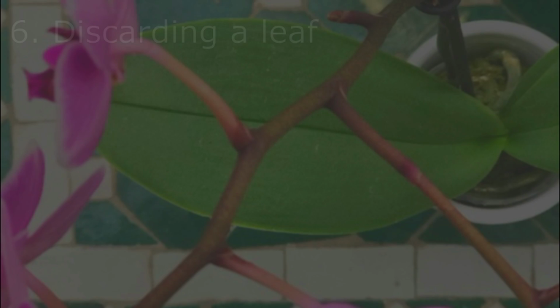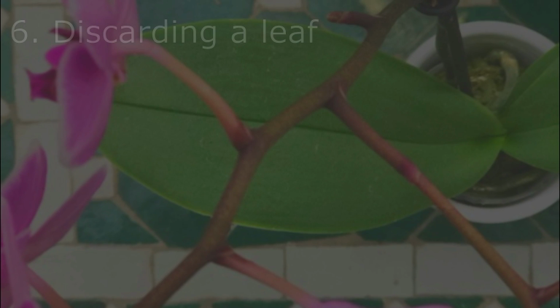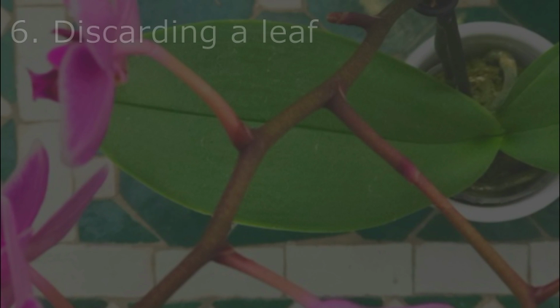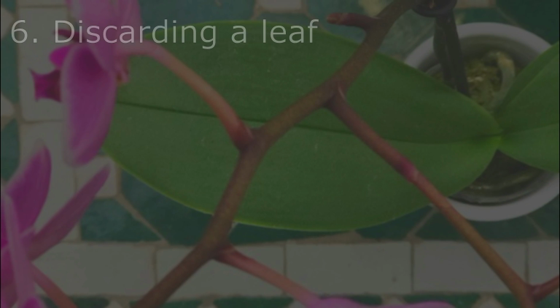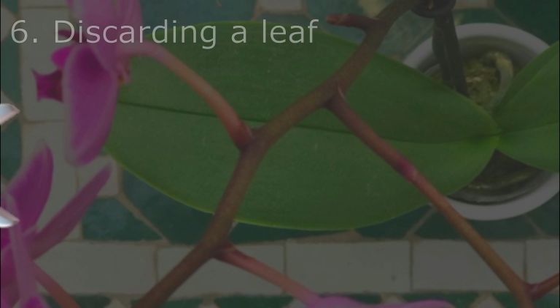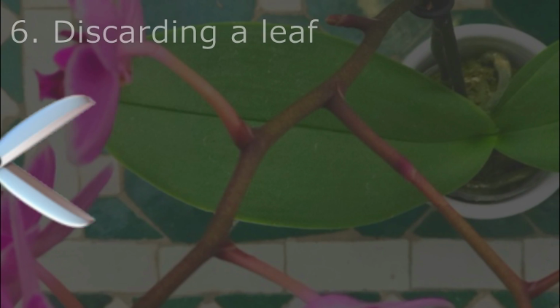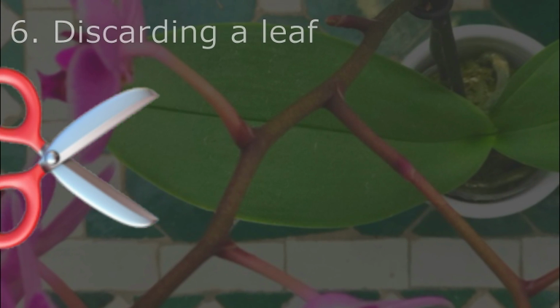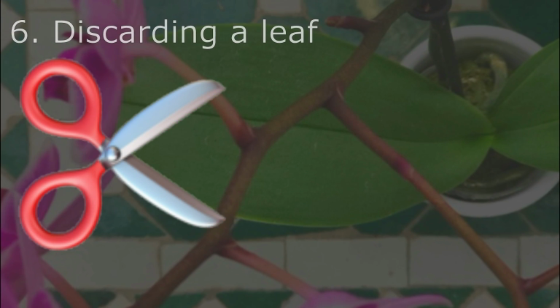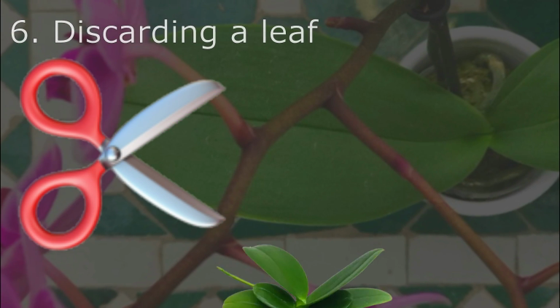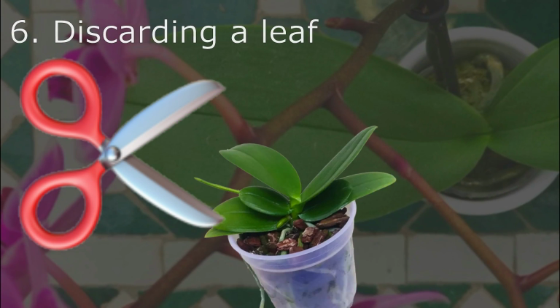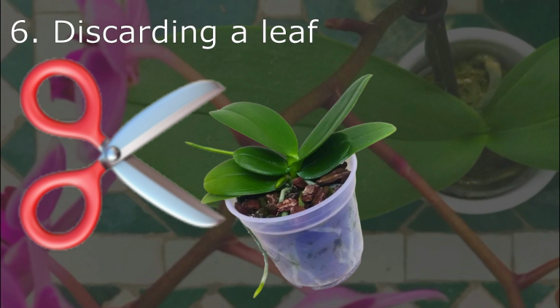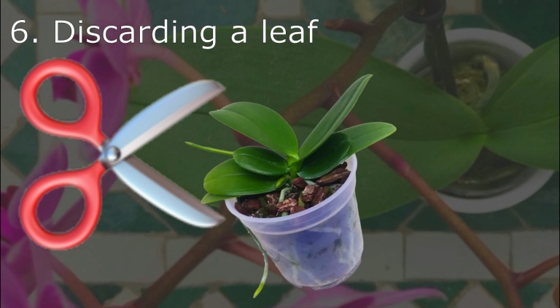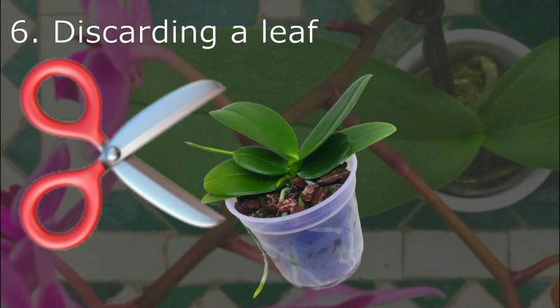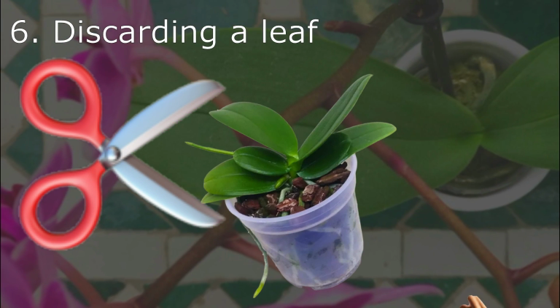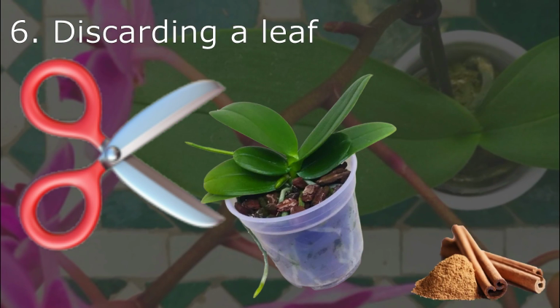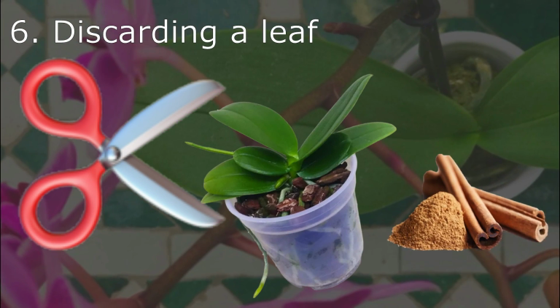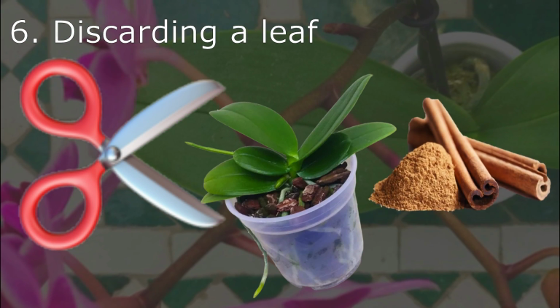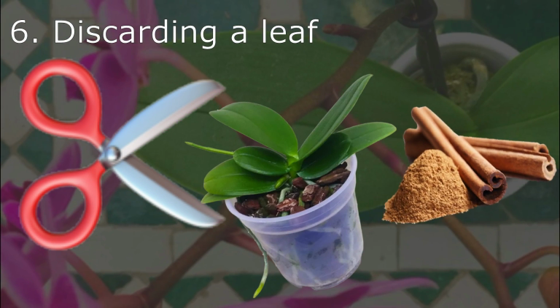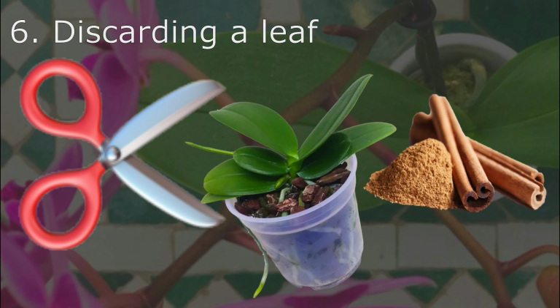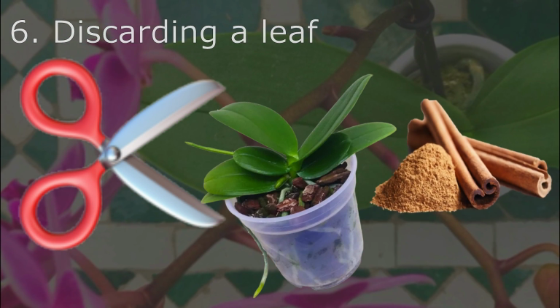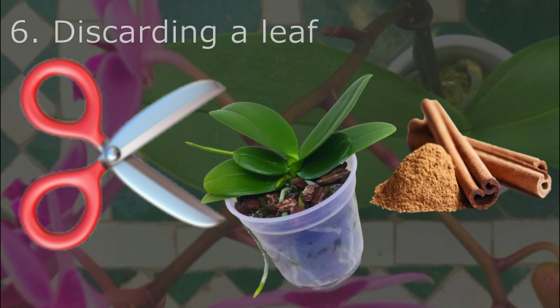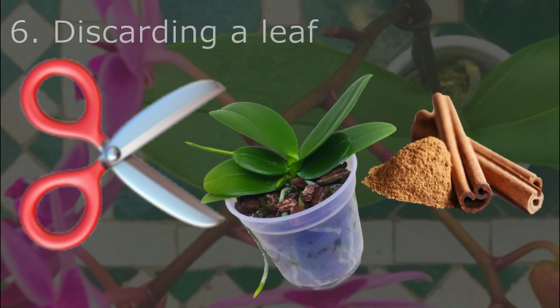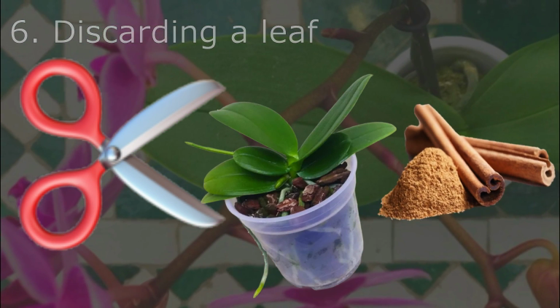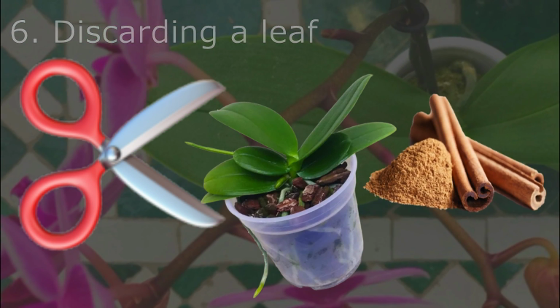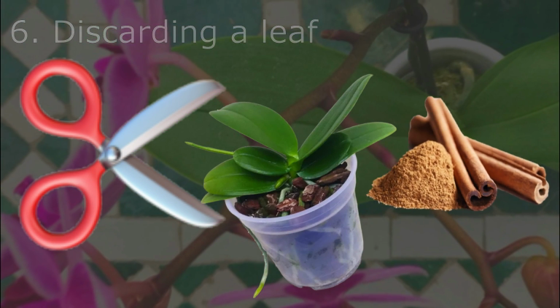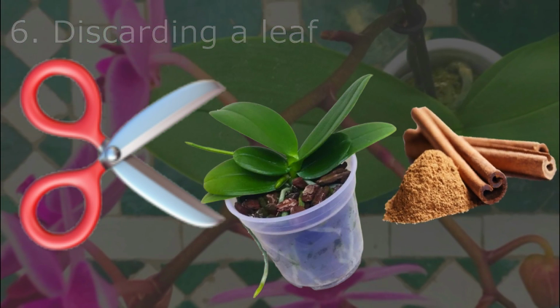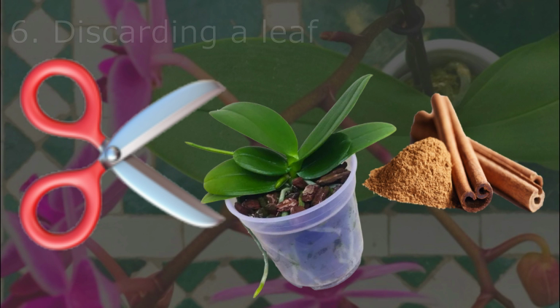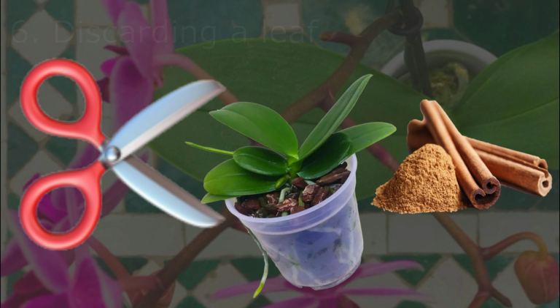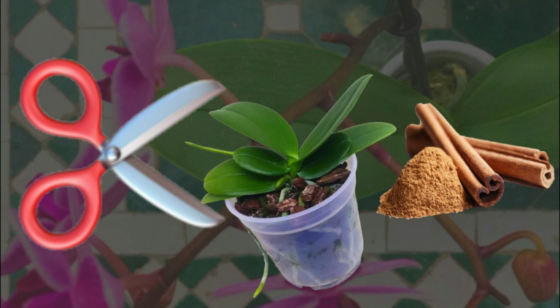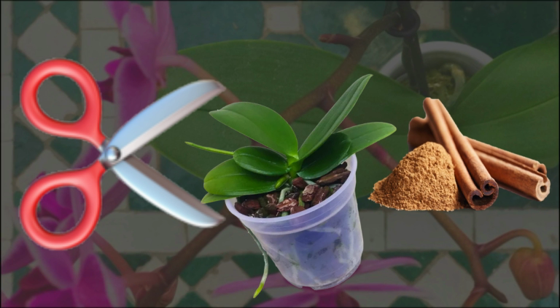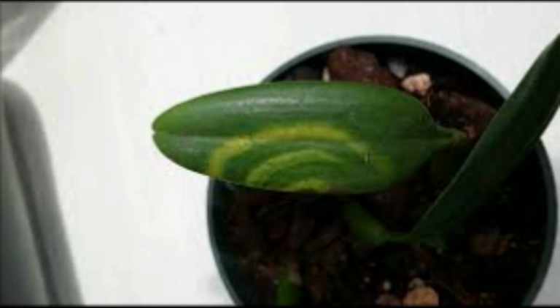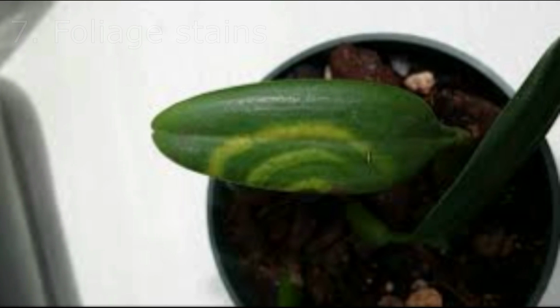Tip 6: When discarding a leaf, apply ground cinnamon at the cut site. The ingredient is a natural healer.